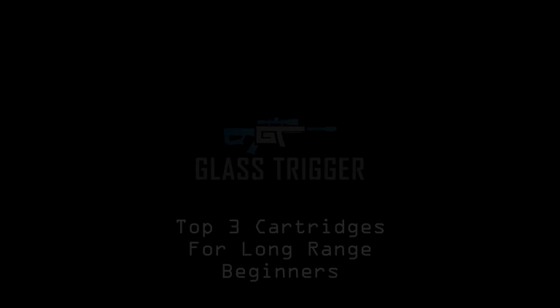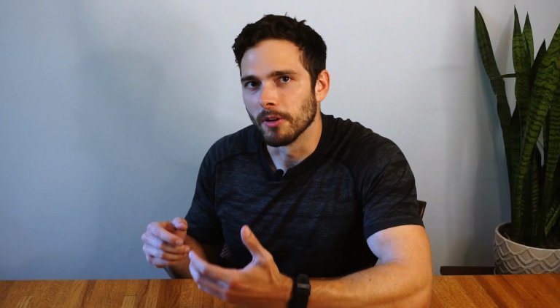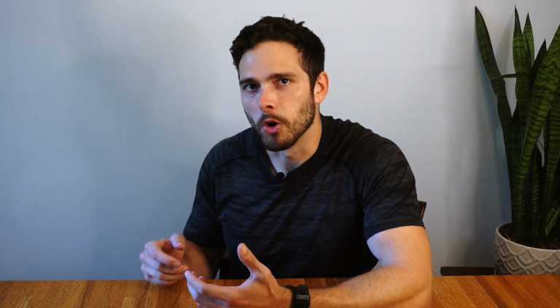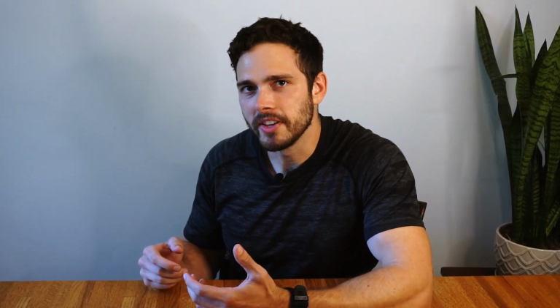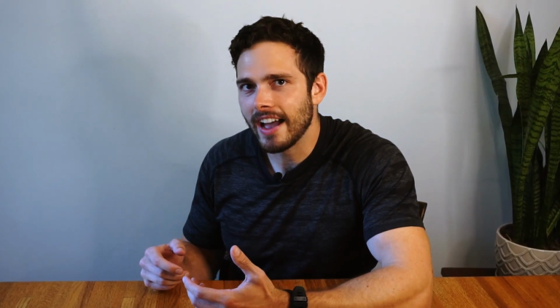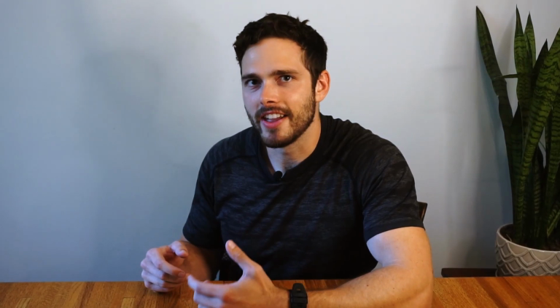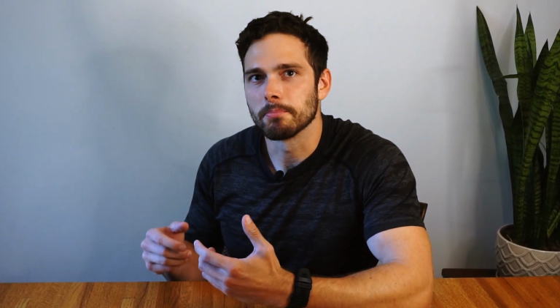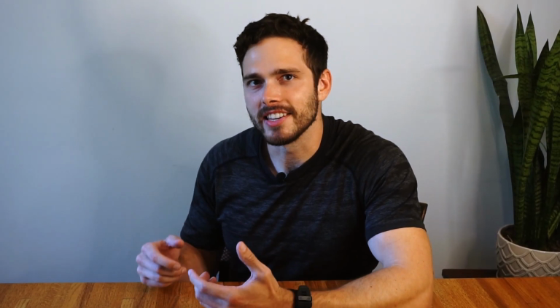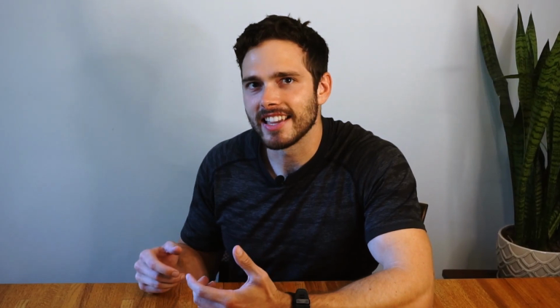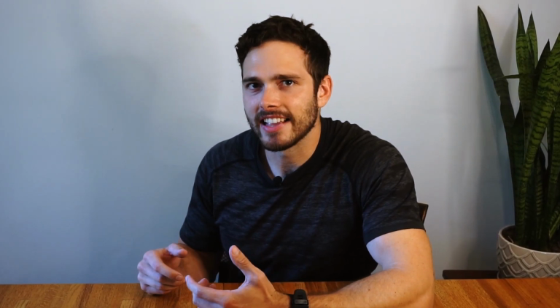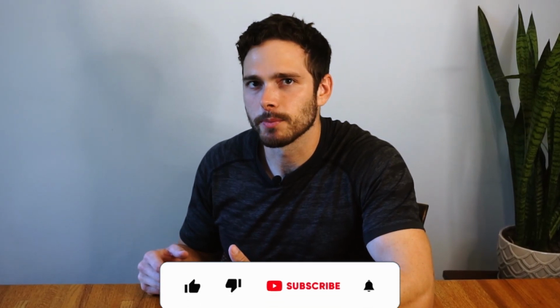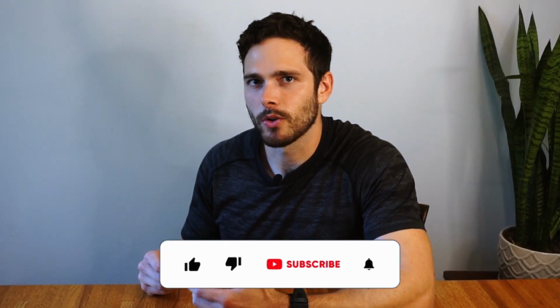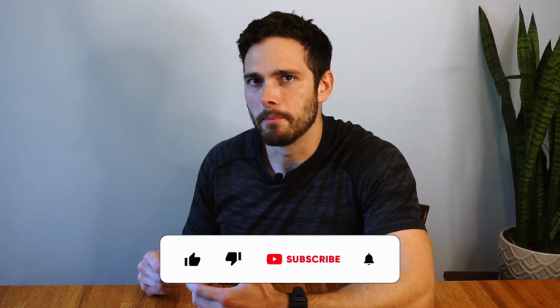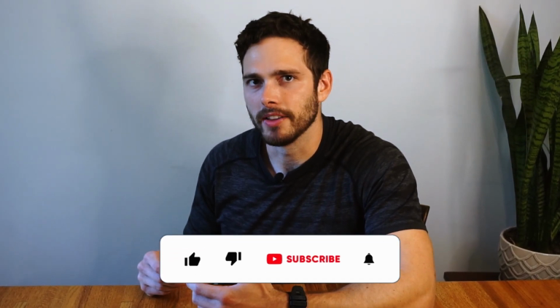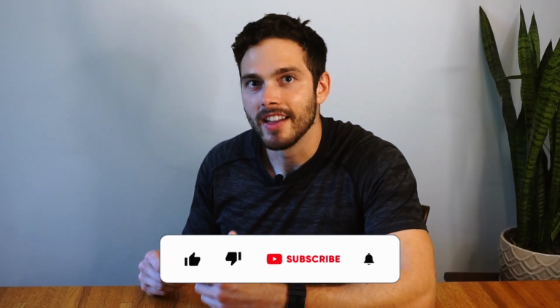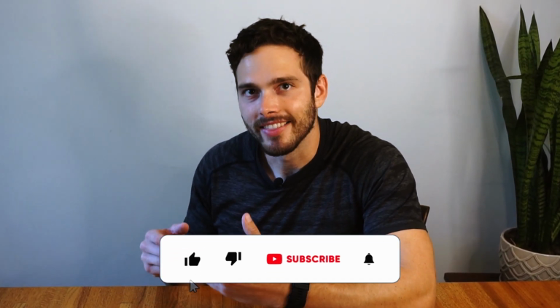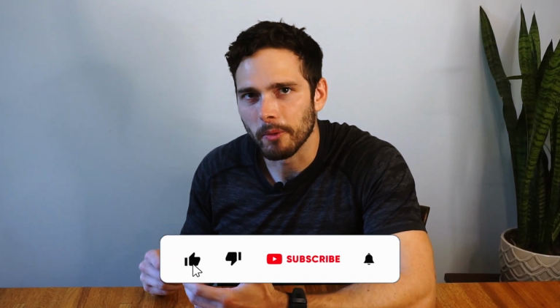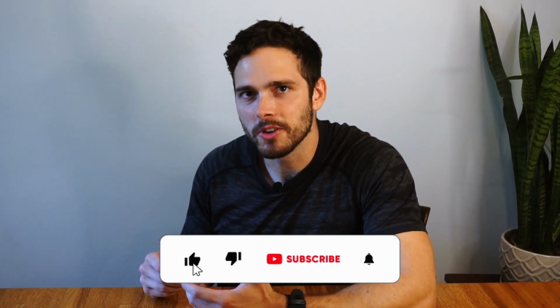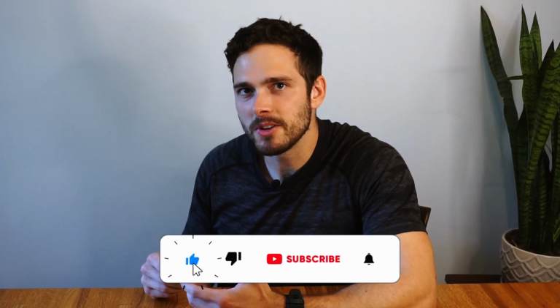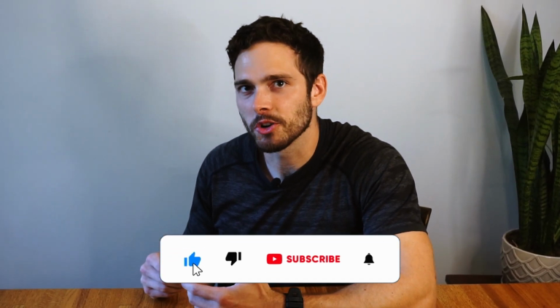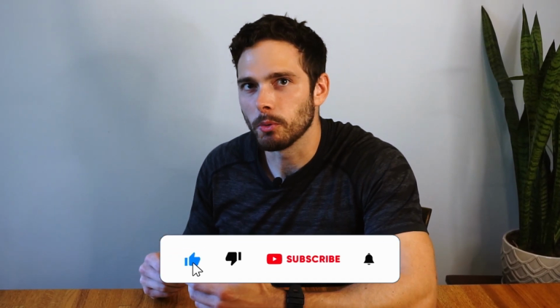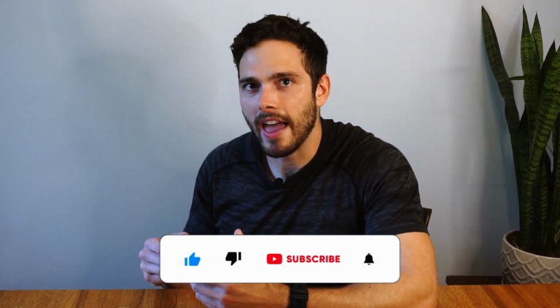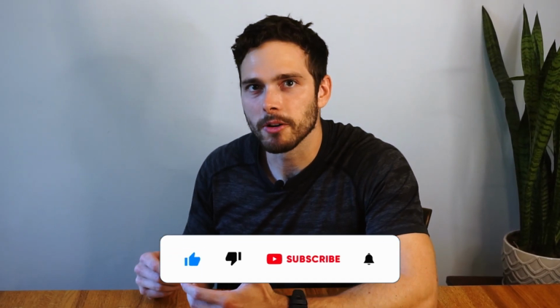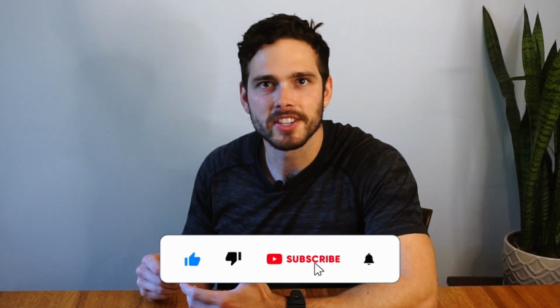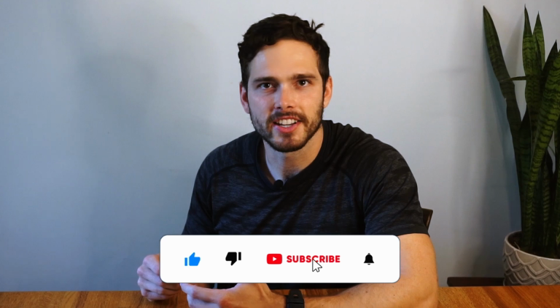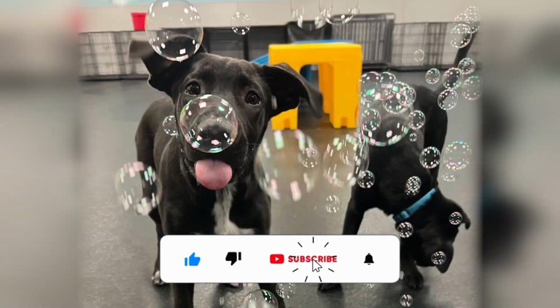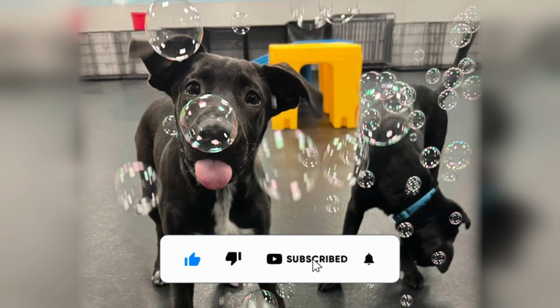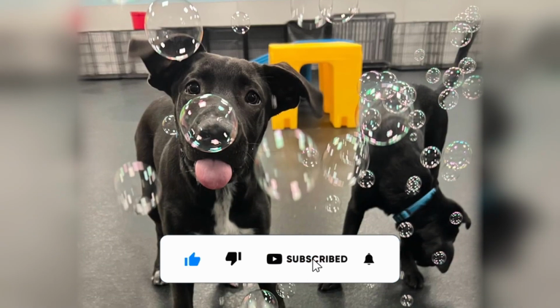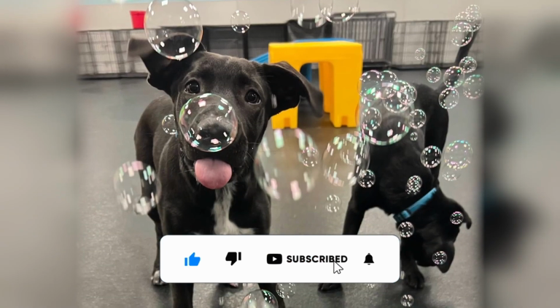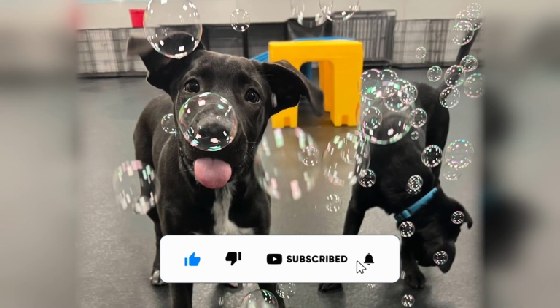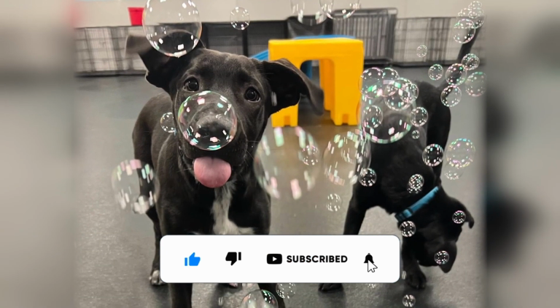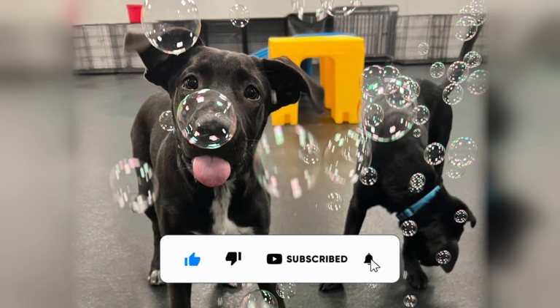Before we dive in, please hit that subscribe button so you can be sure you won't ever miss any surprise puppy appearances.